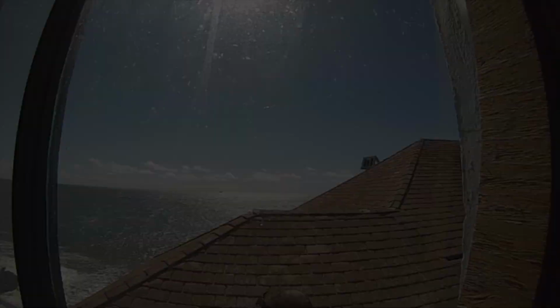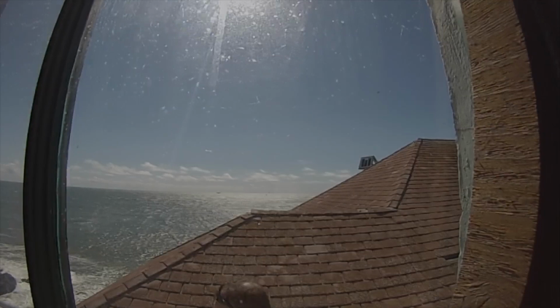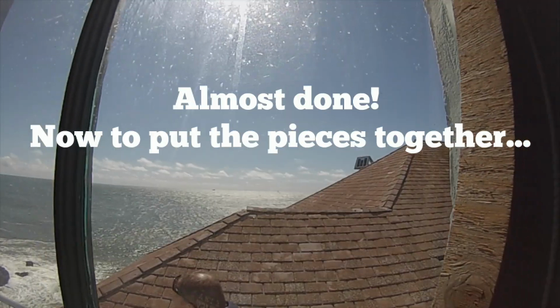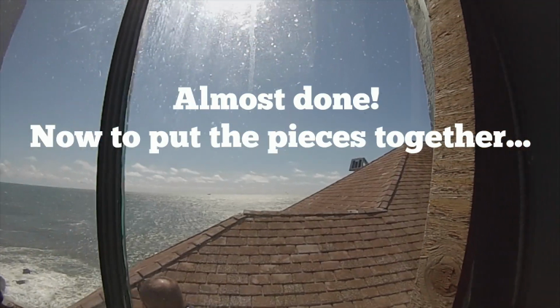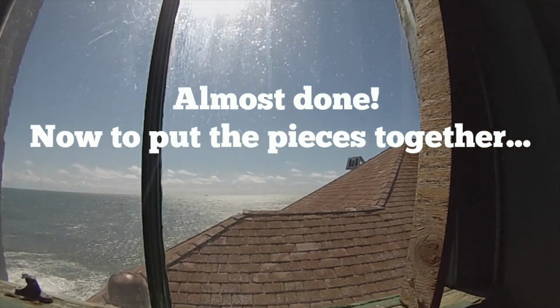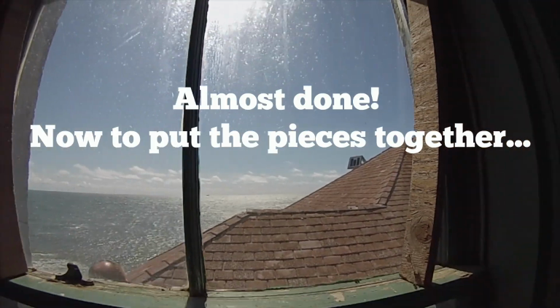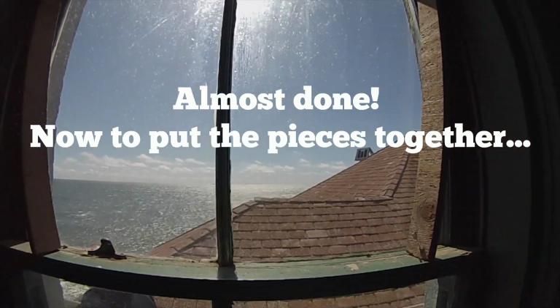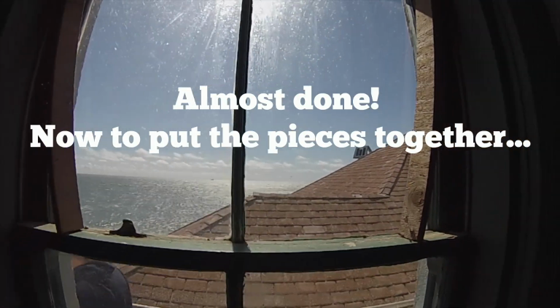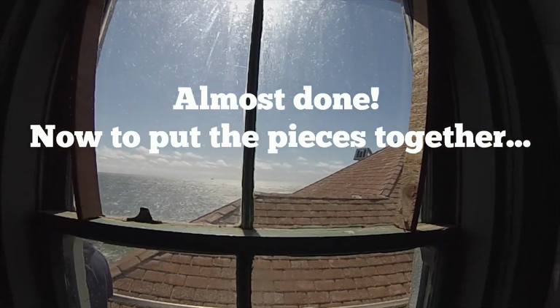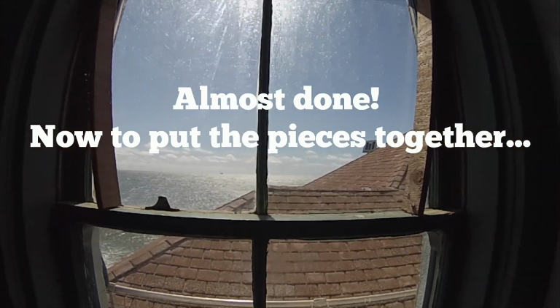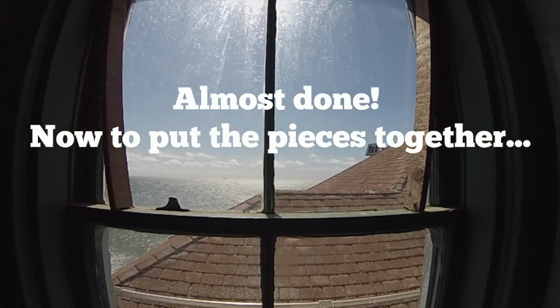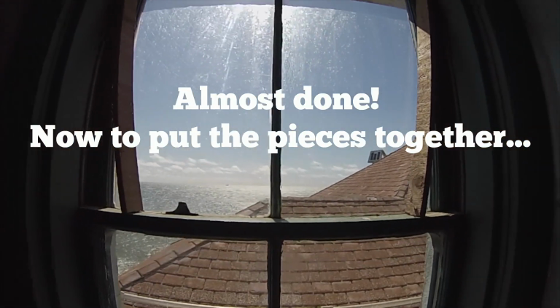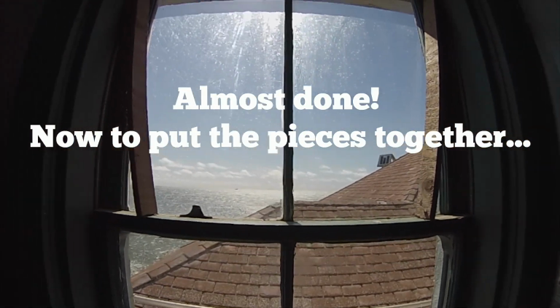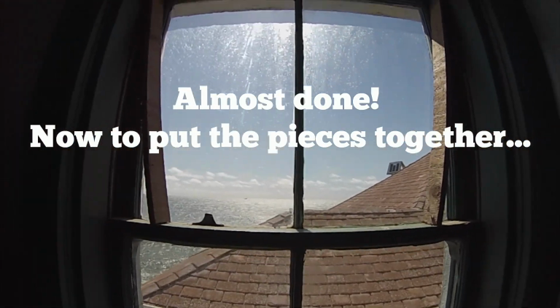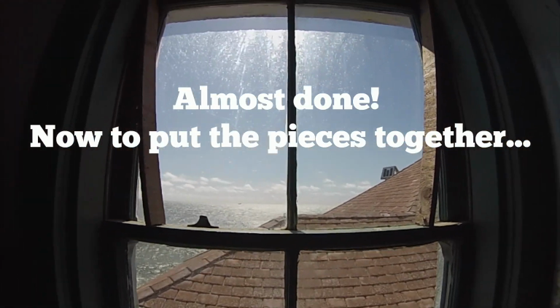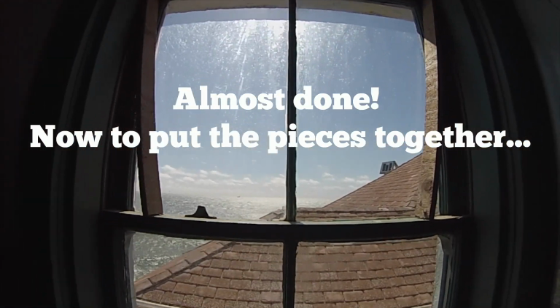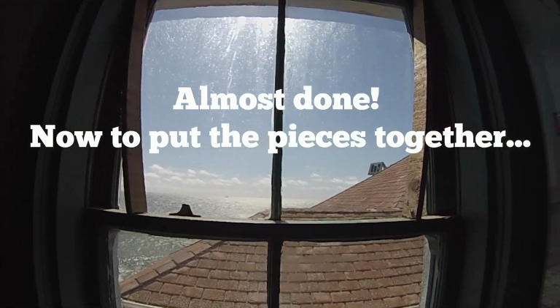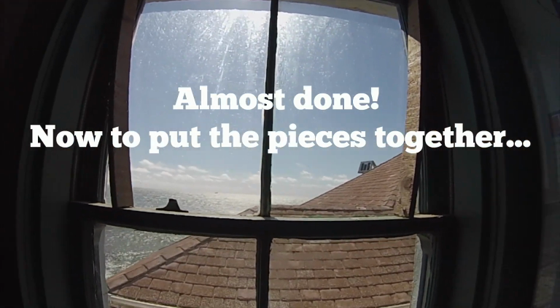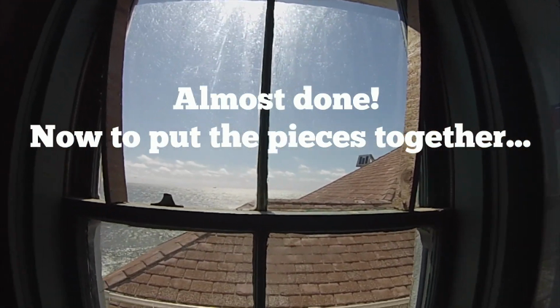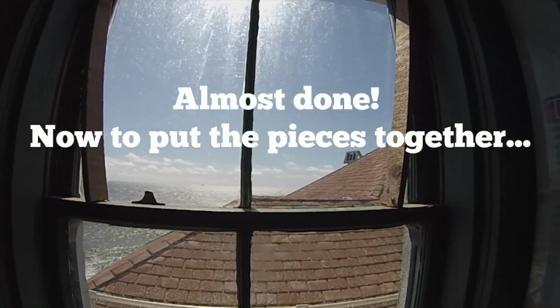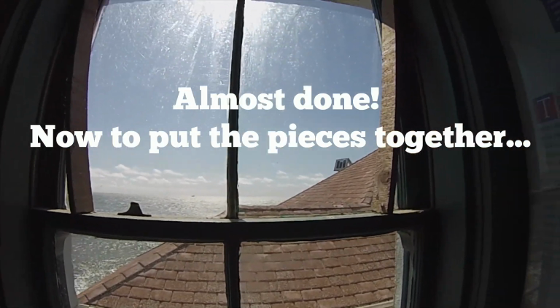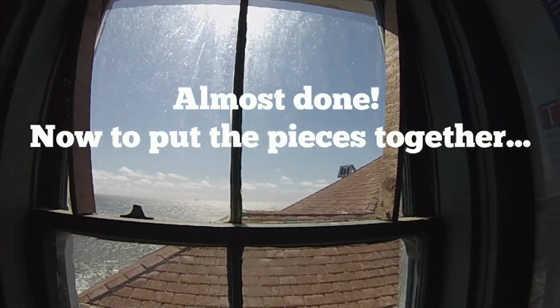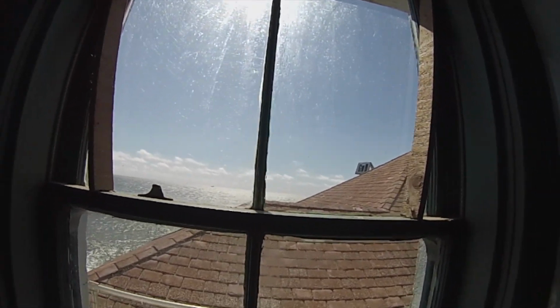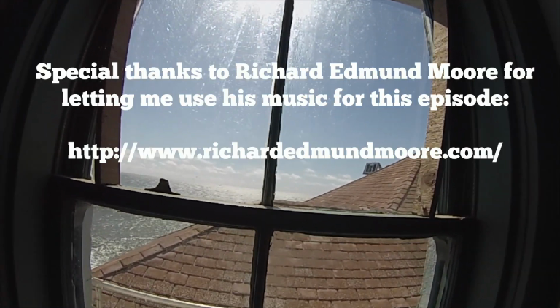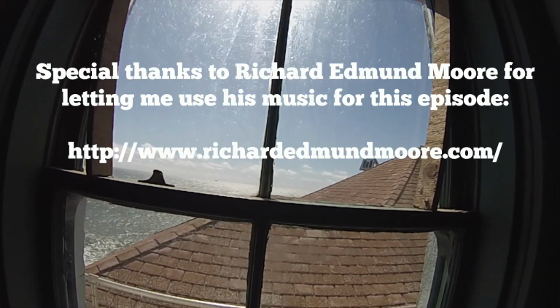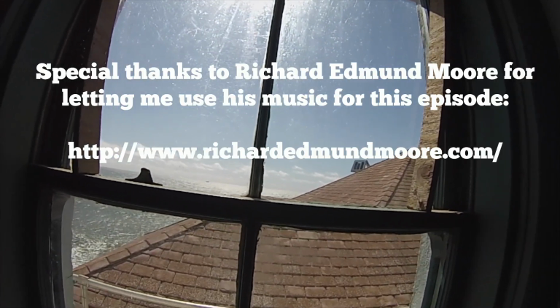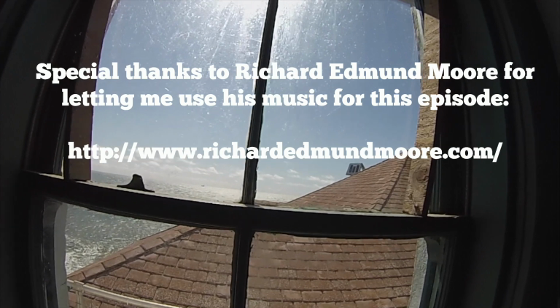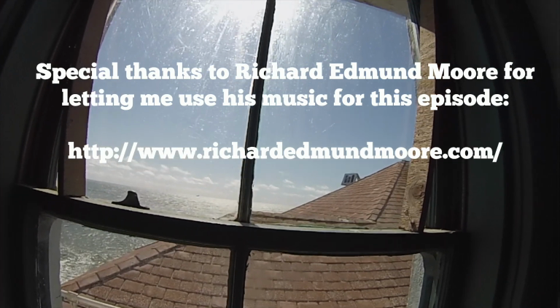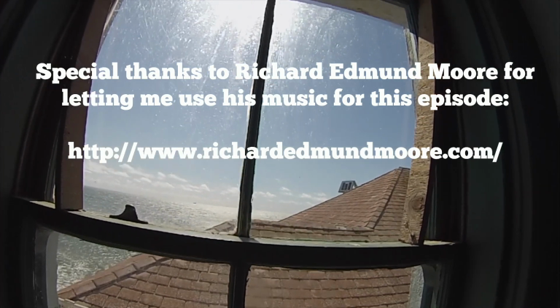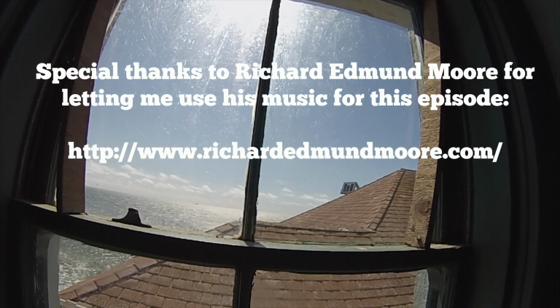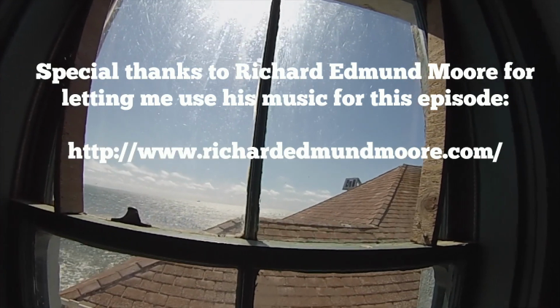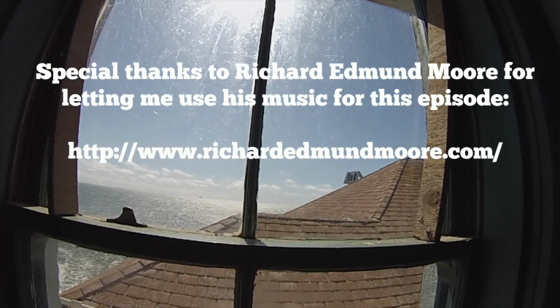Let's put those old records back on the shelf.